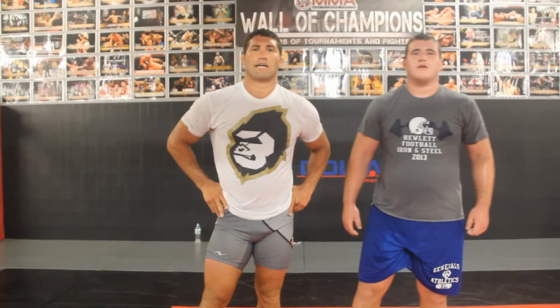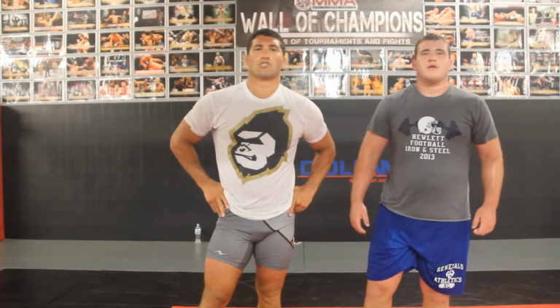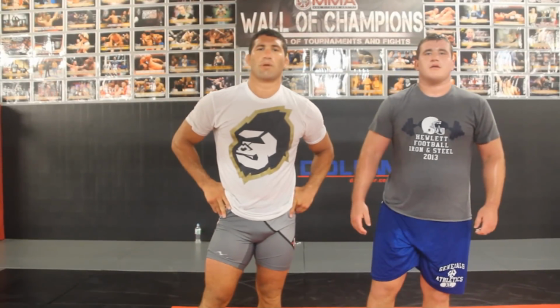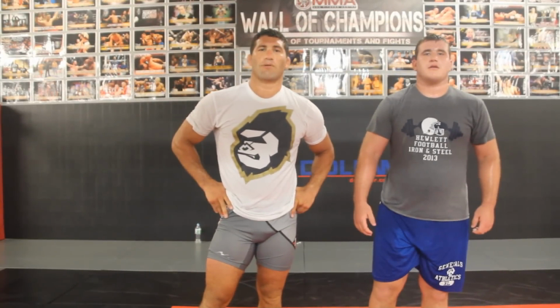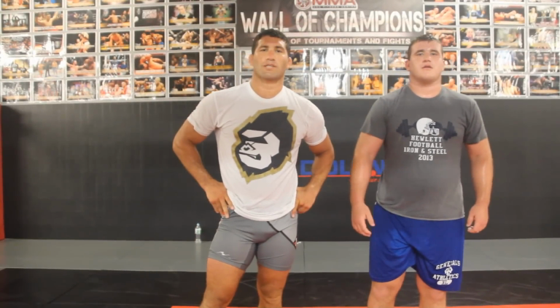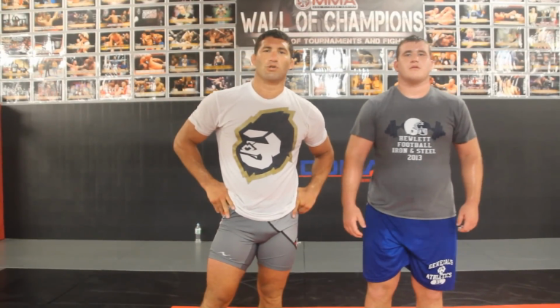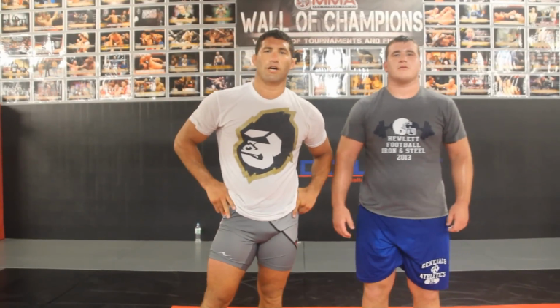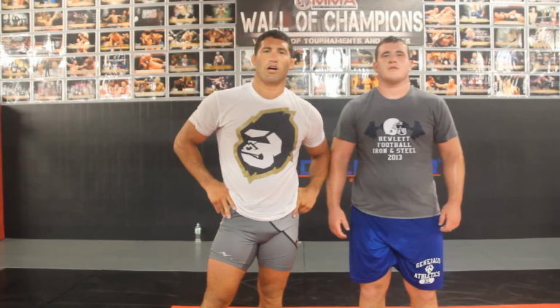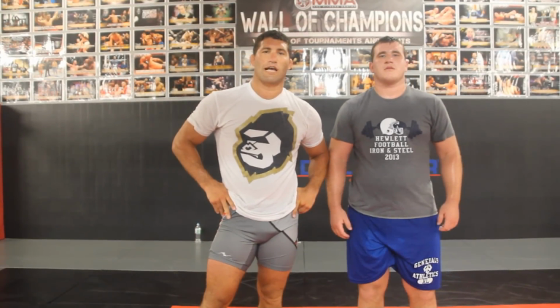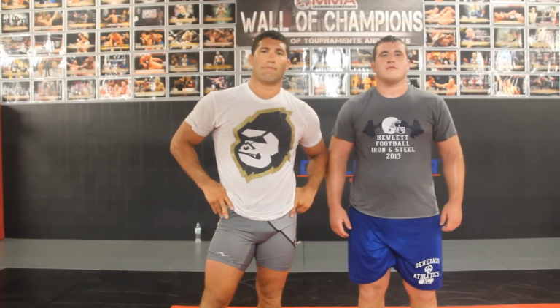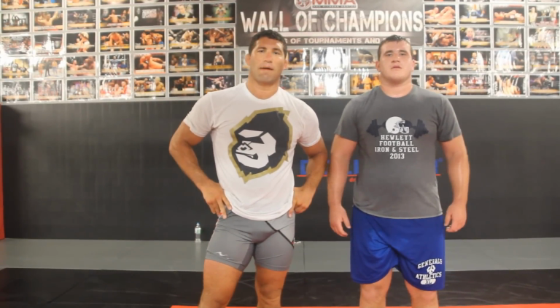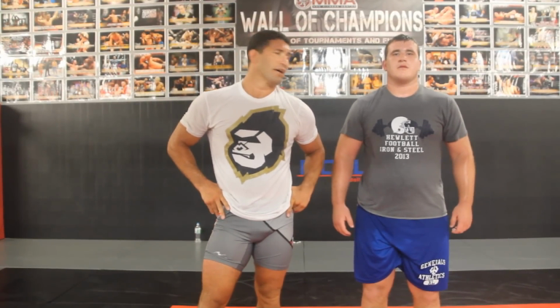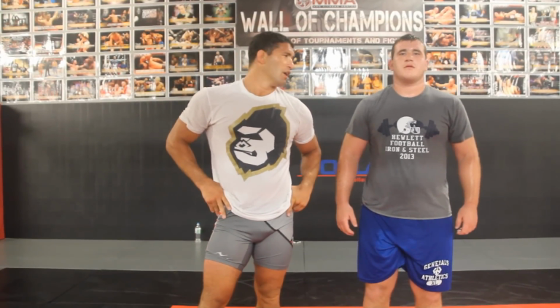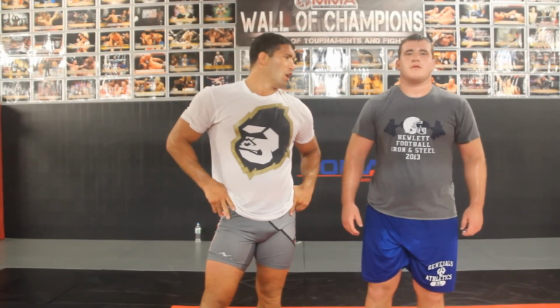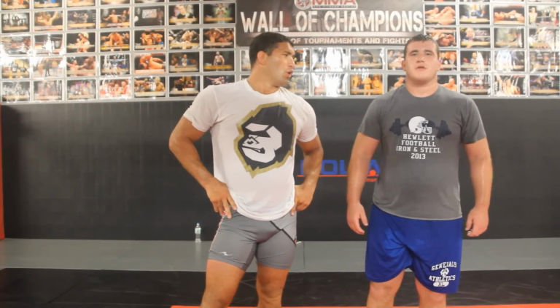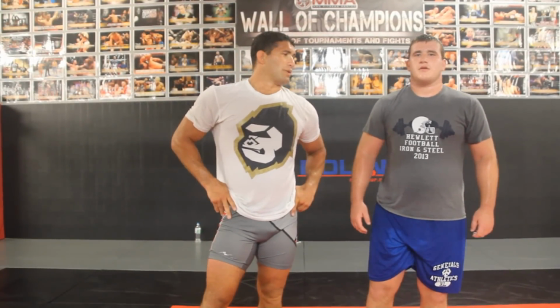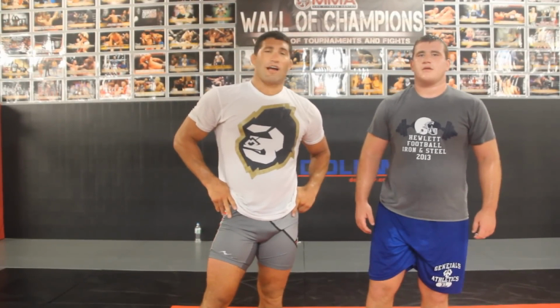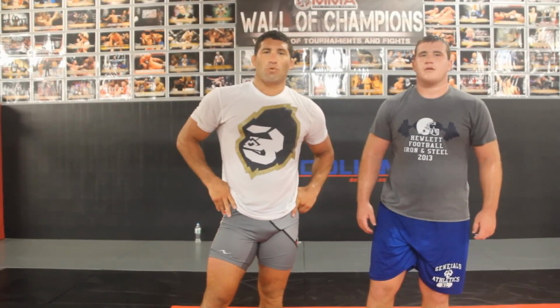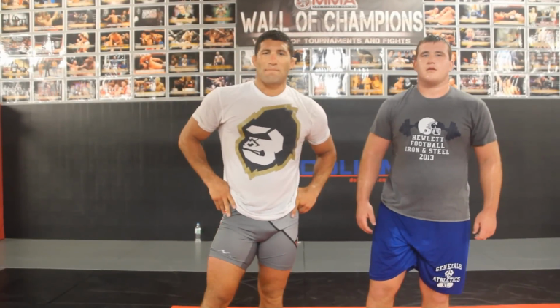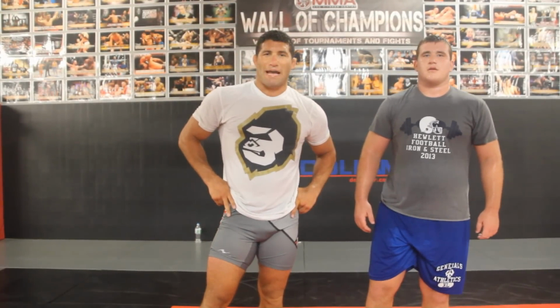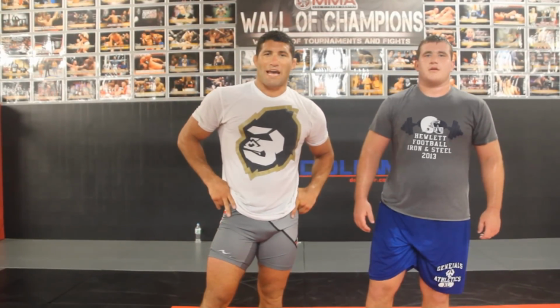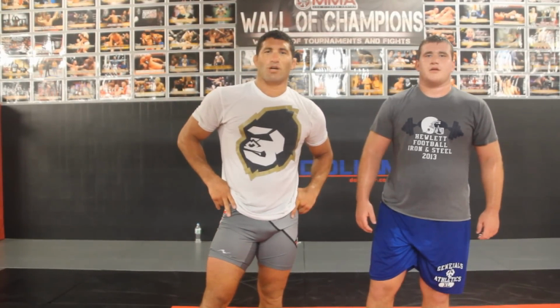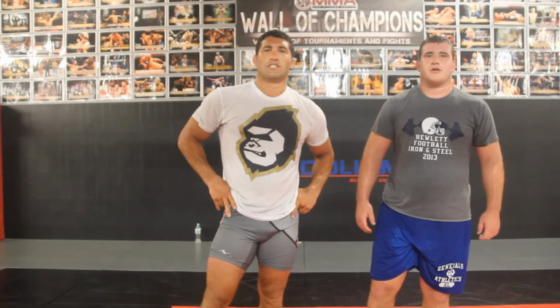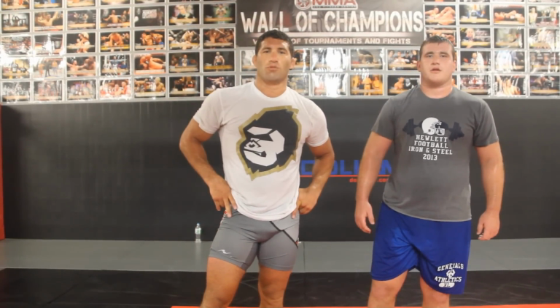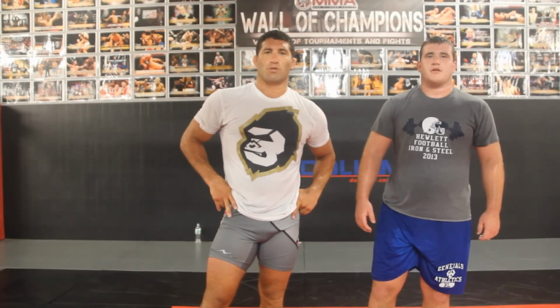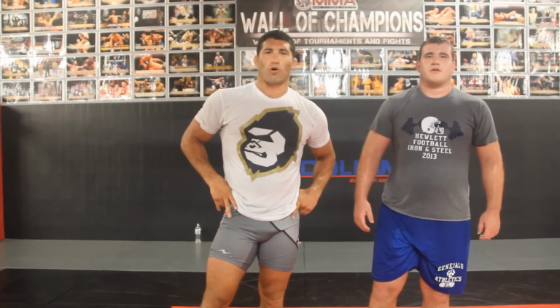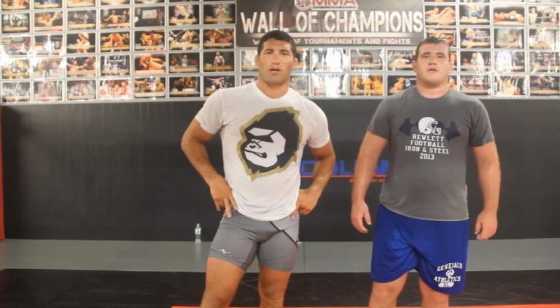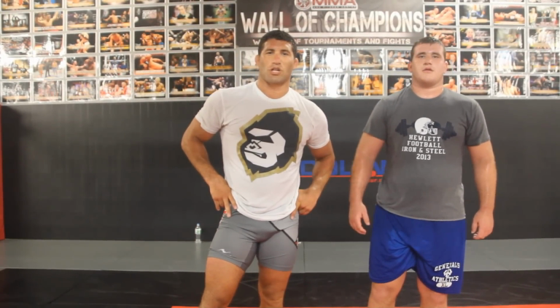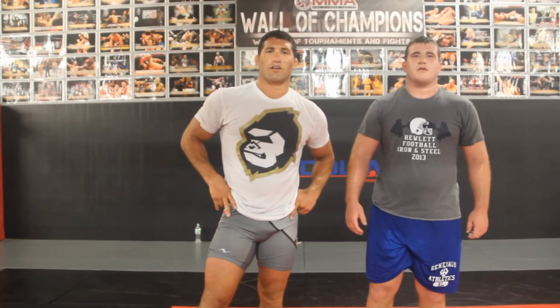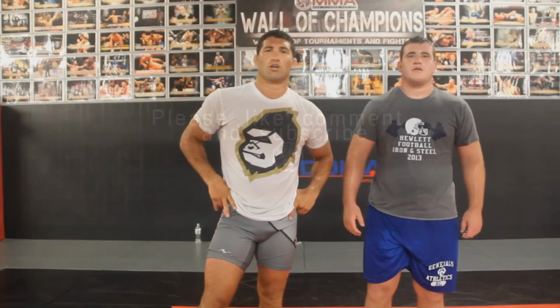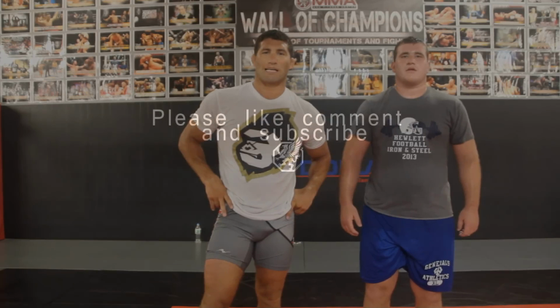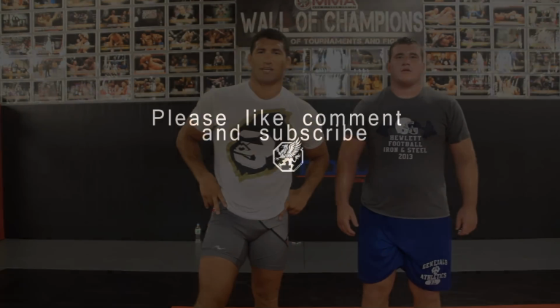Kyle Stormnar, wrestling coach here at Long Island MMA, with our heavyweight Matt Kamner, teaching you the most important martial art — wrestling.